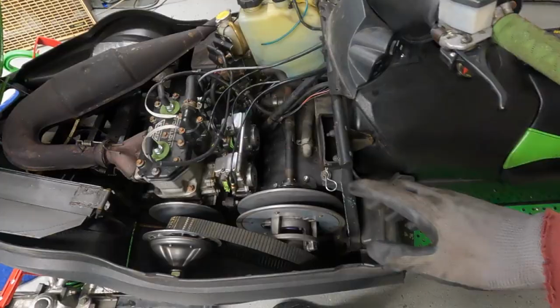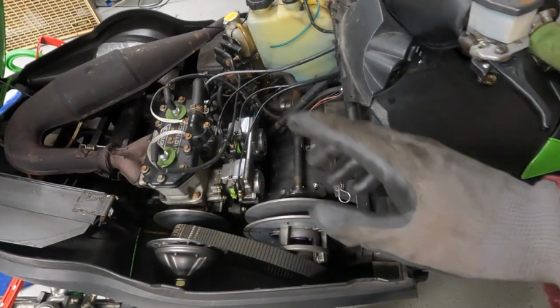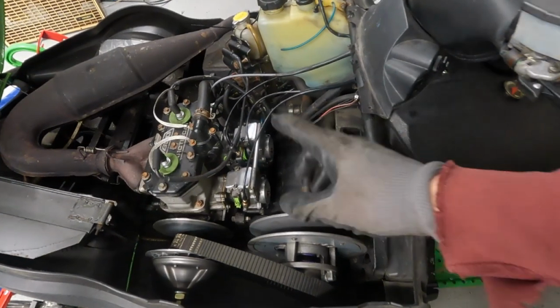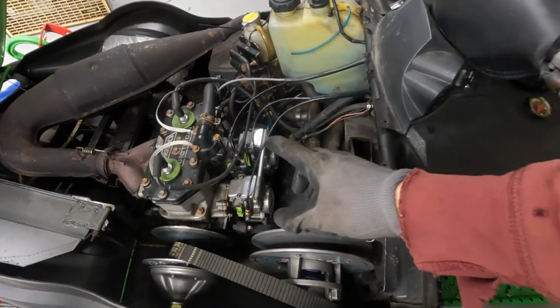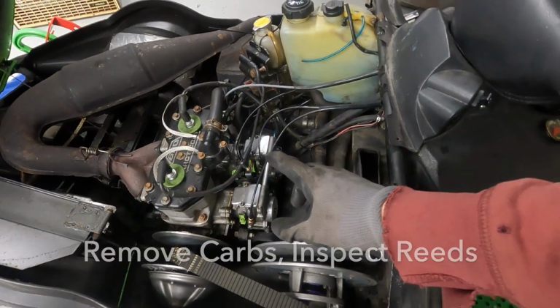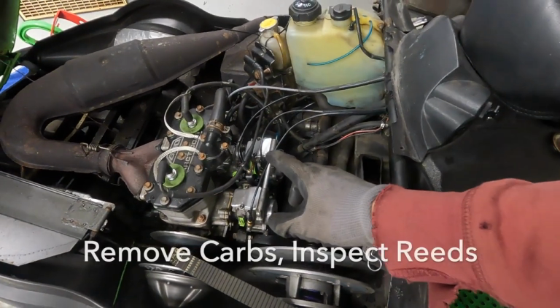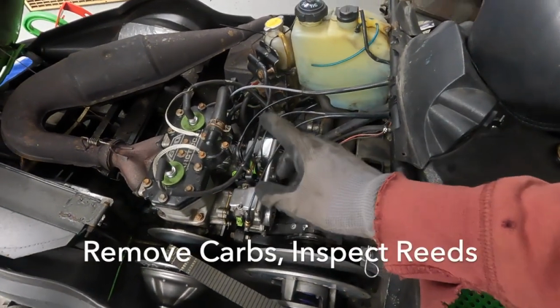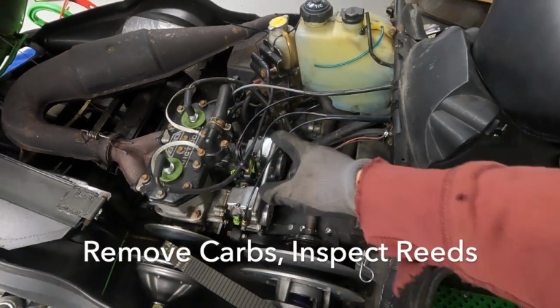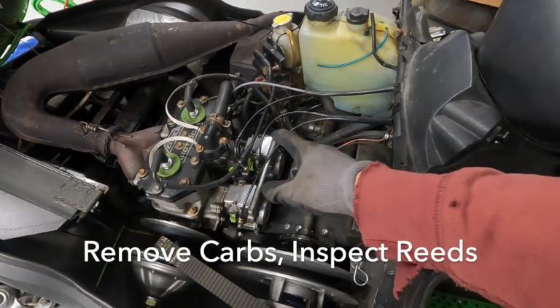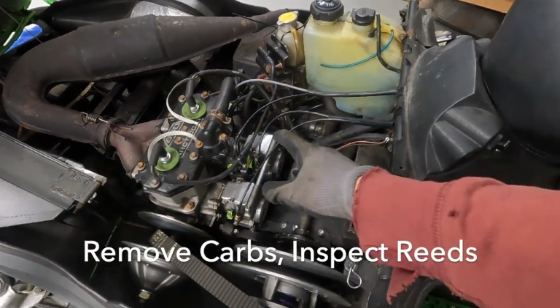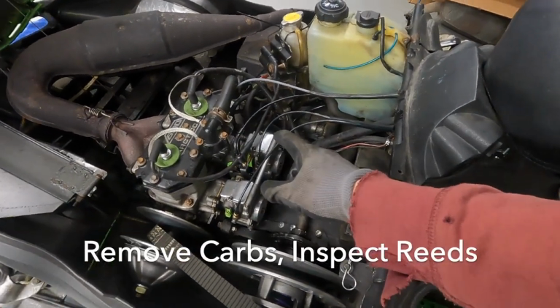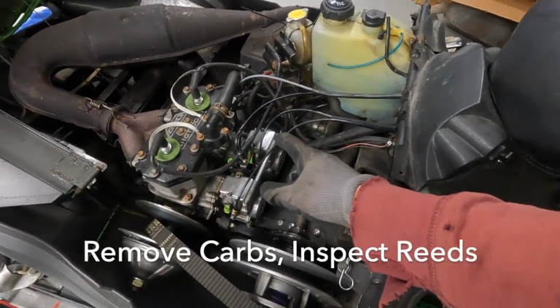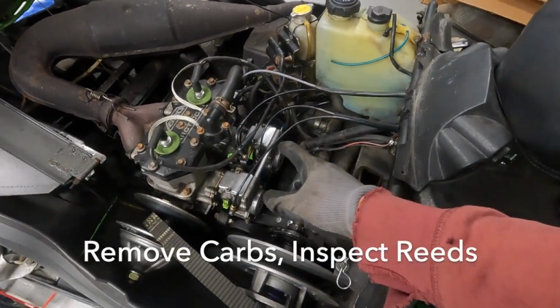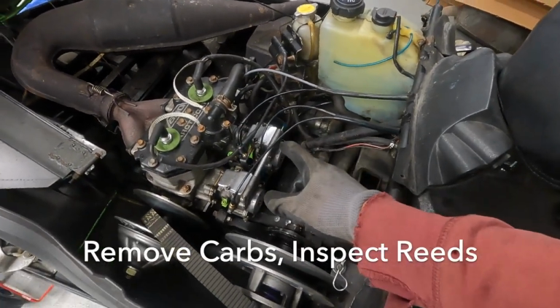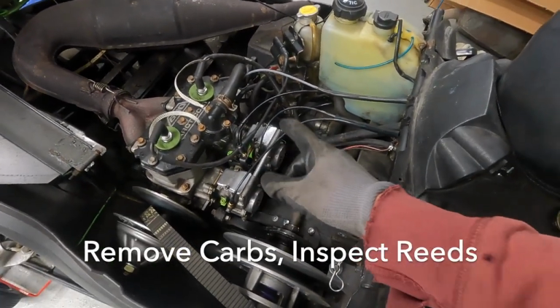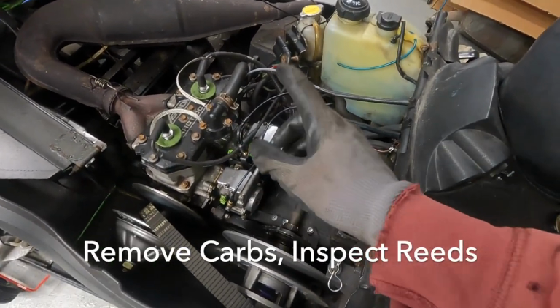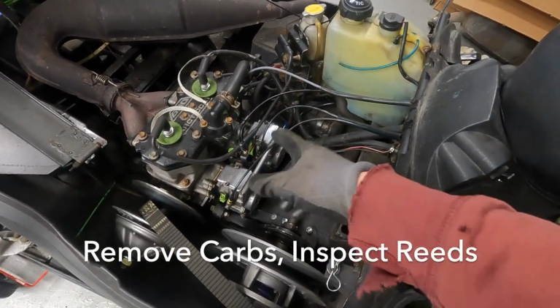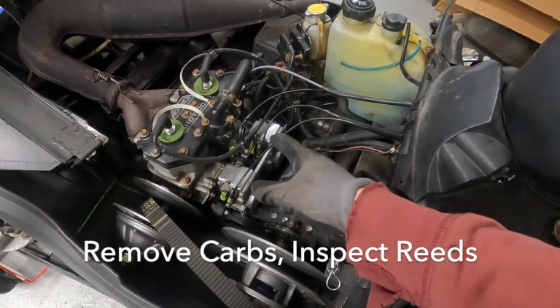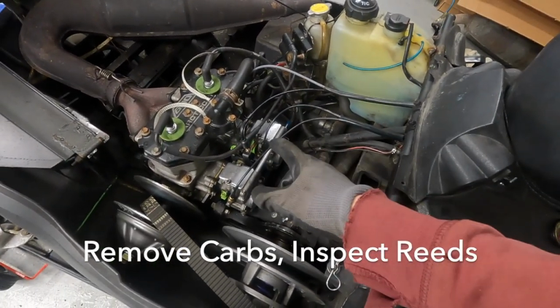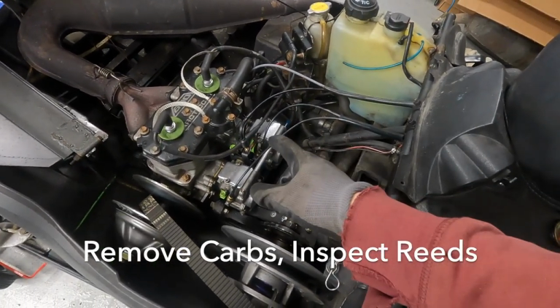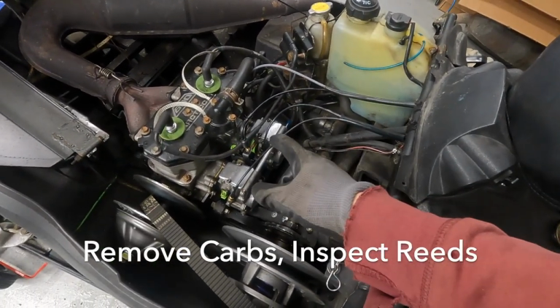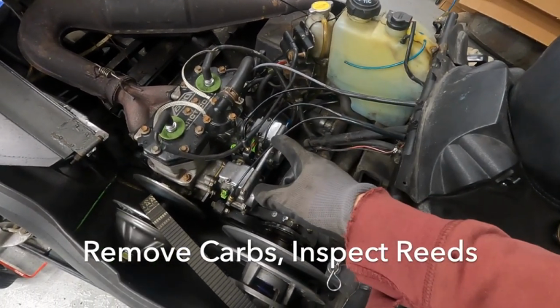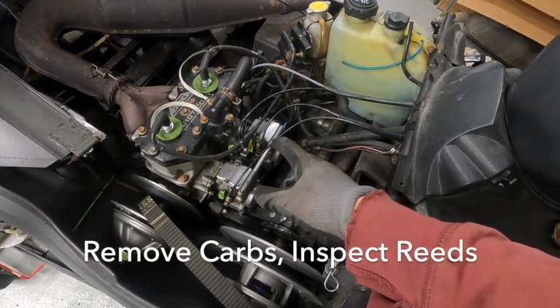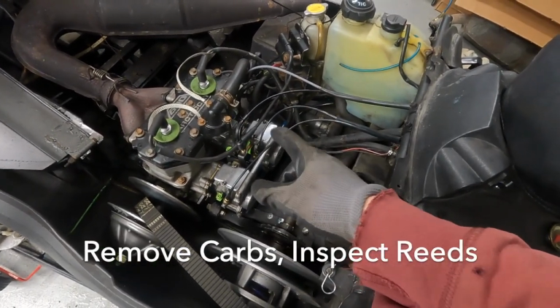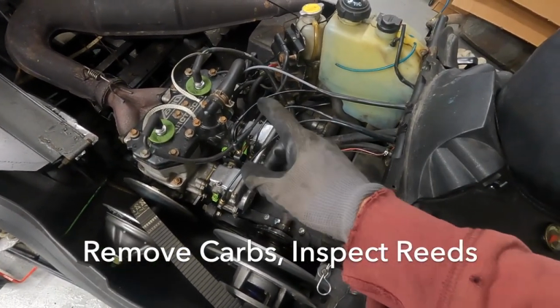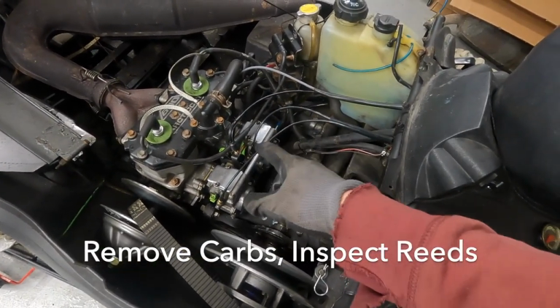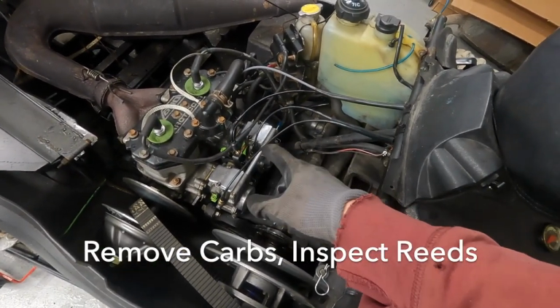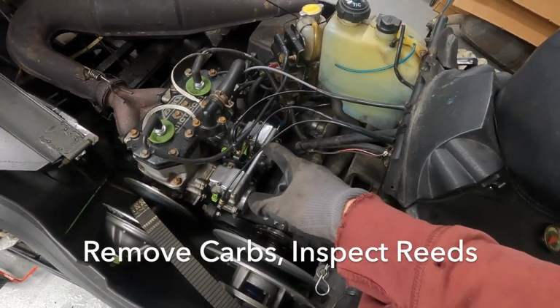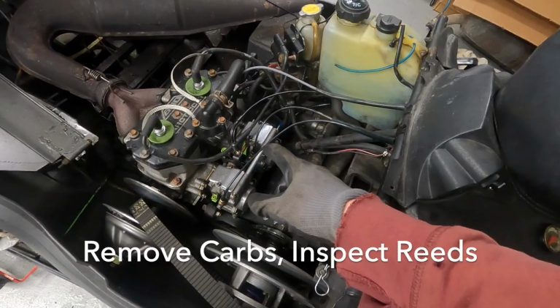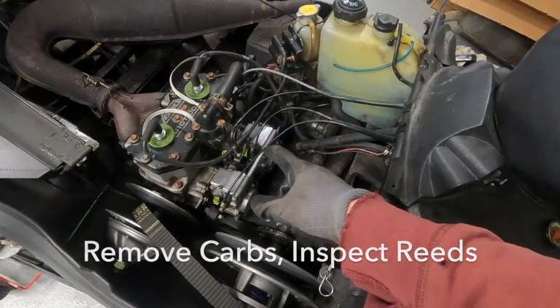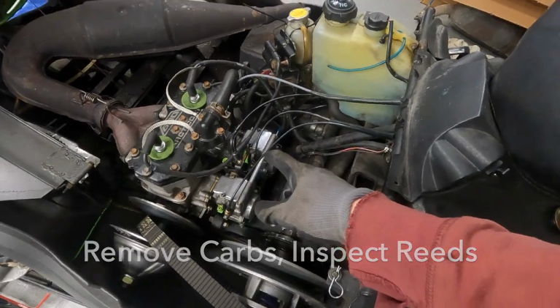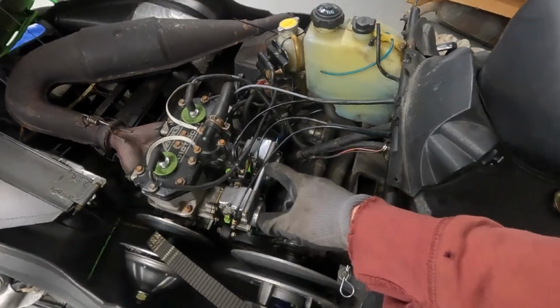What I'm going to do next is pull the carbs and then inspect the reeds and see if I need to order new reeds.